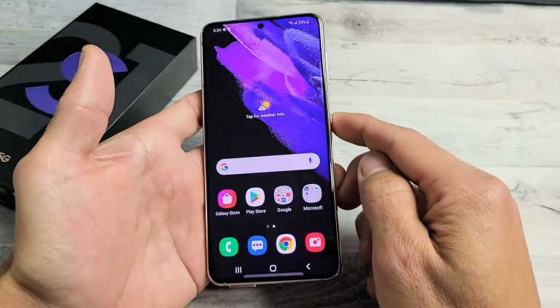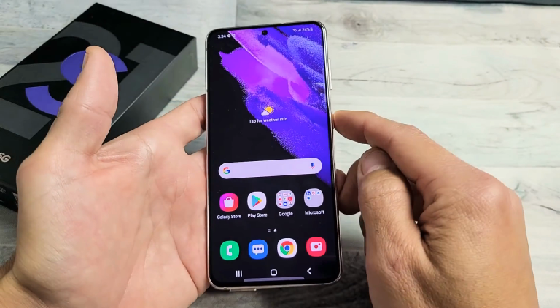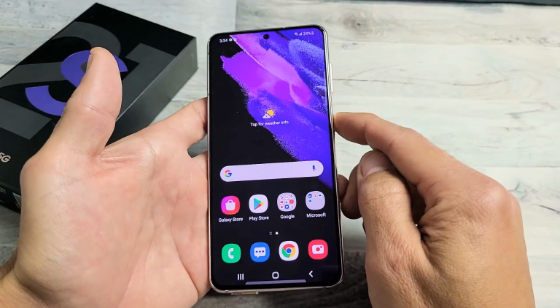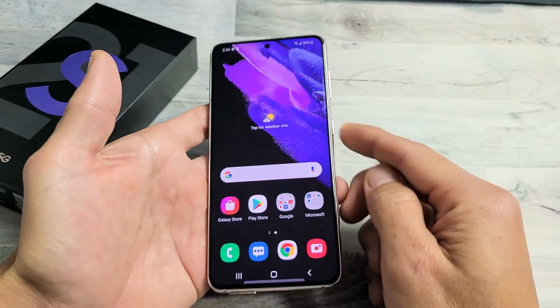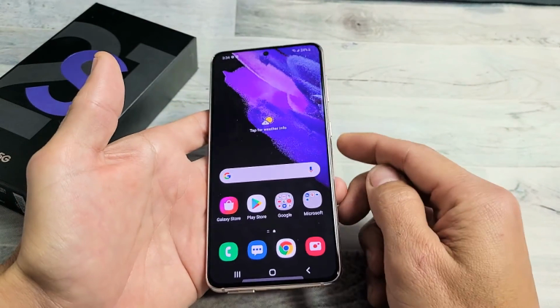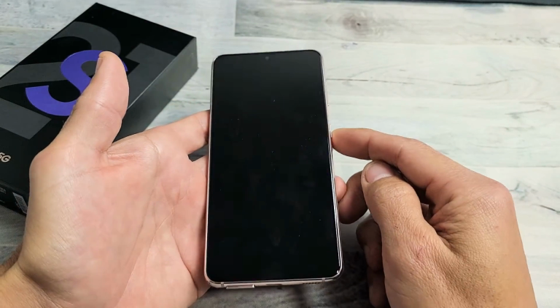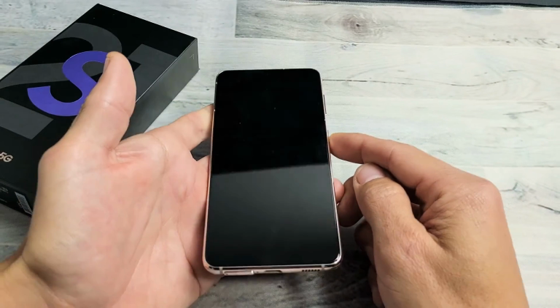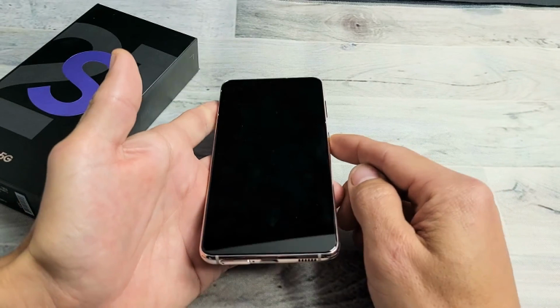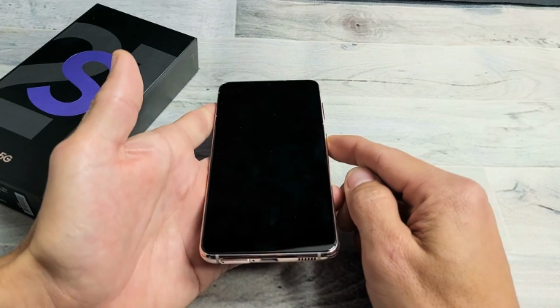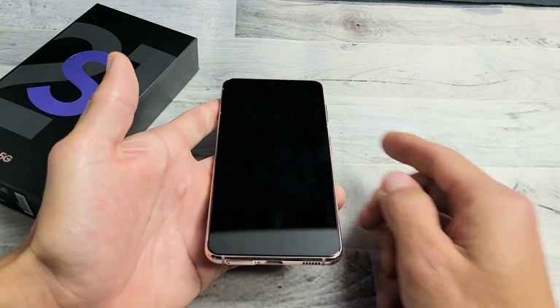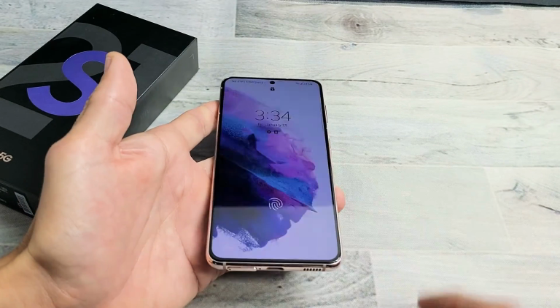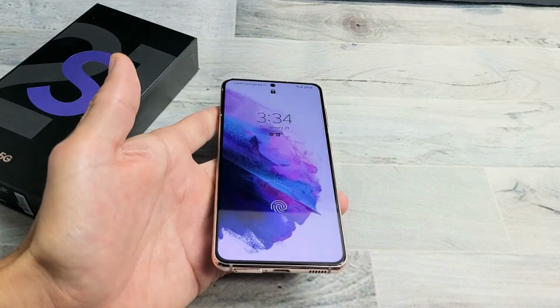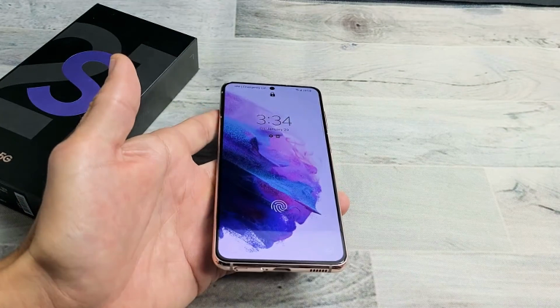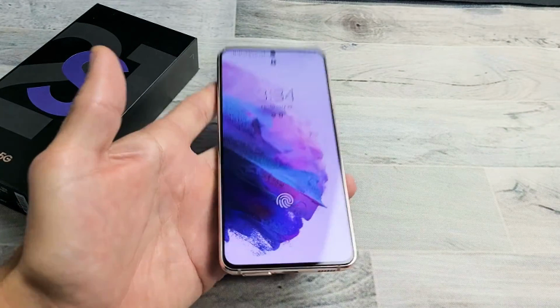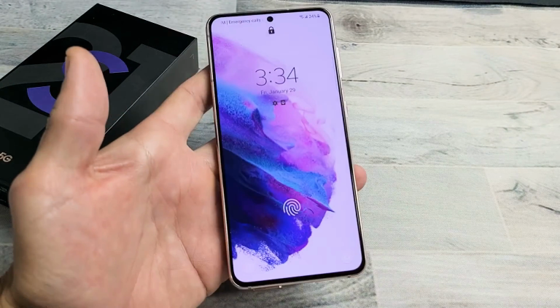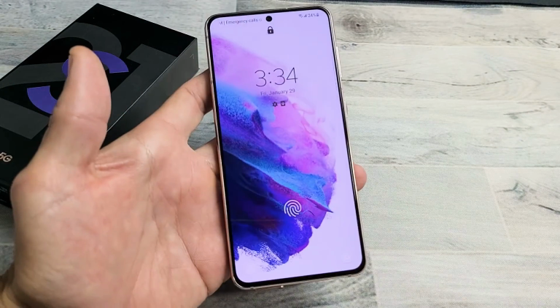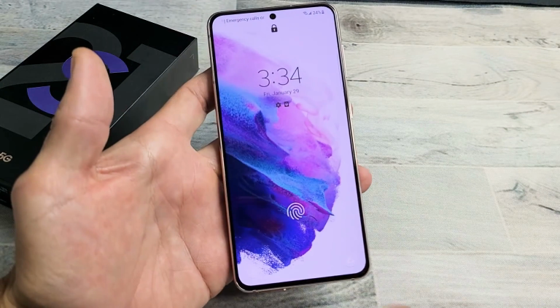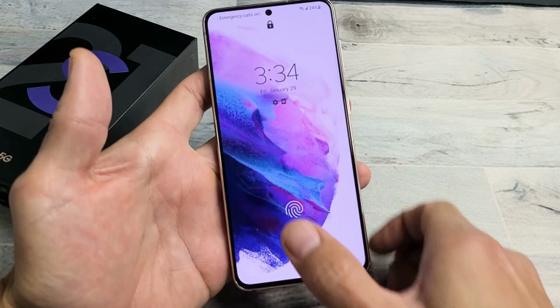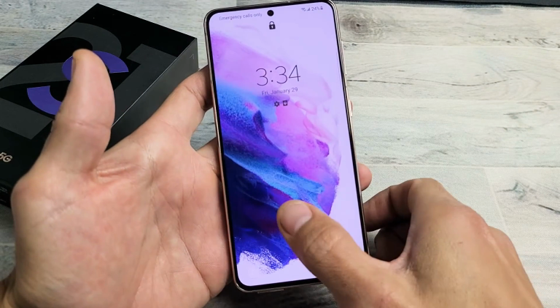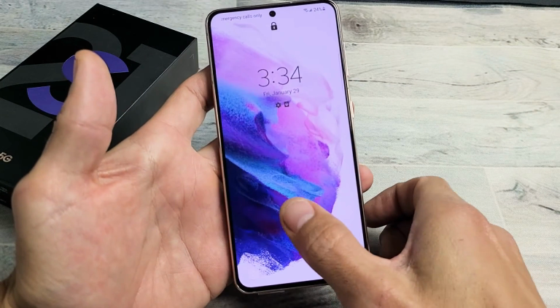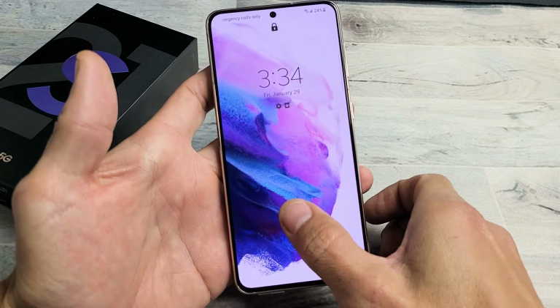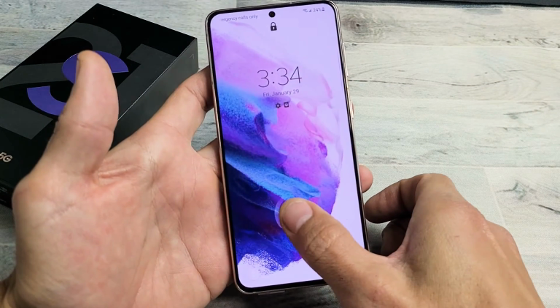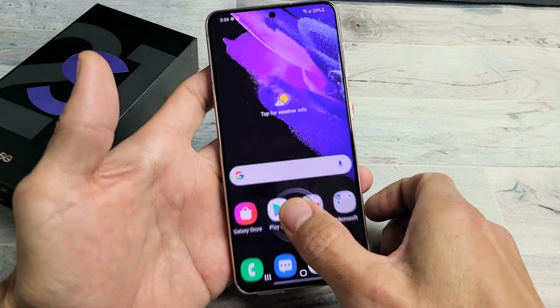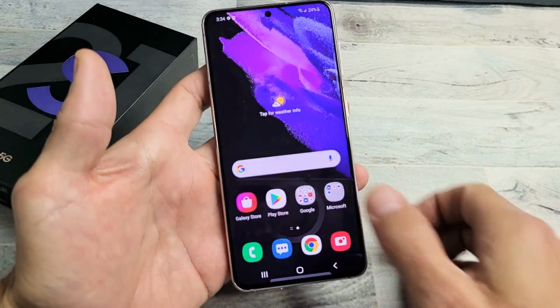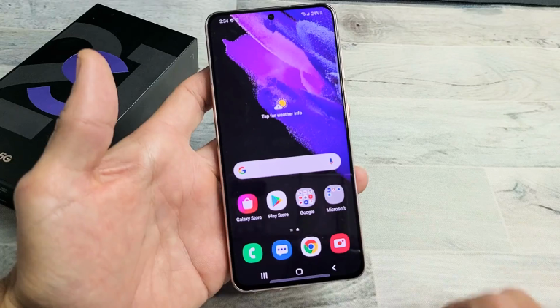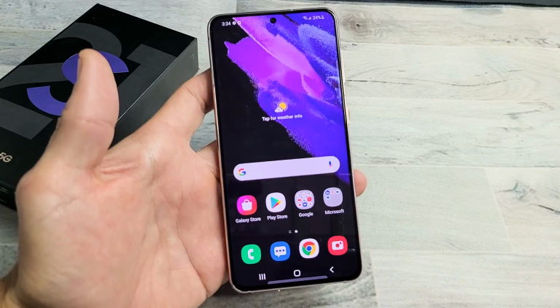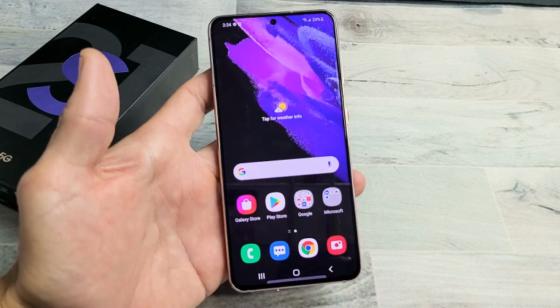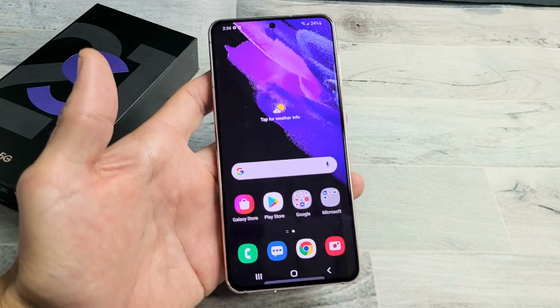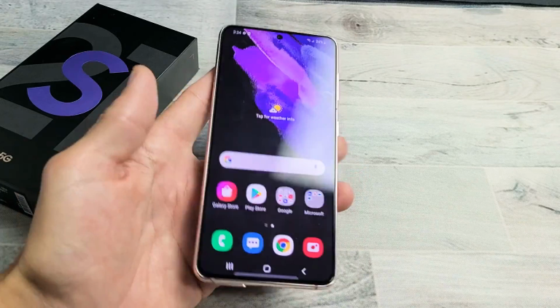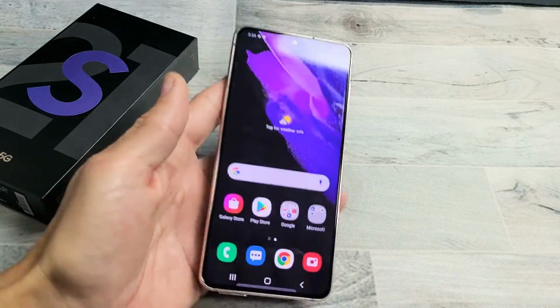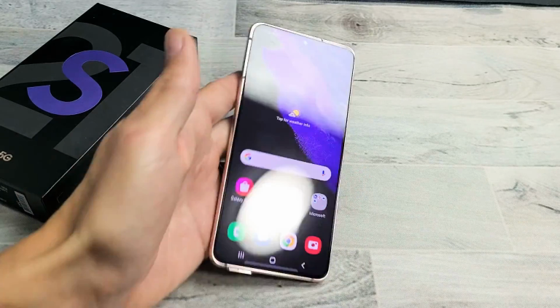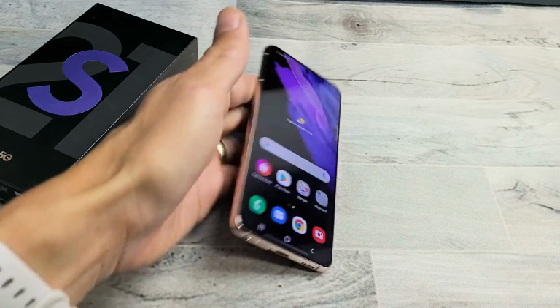So for example, we'll go ahead and lock my phone and then unlock it. Pretty simple.